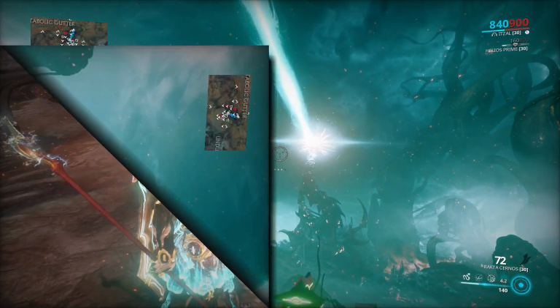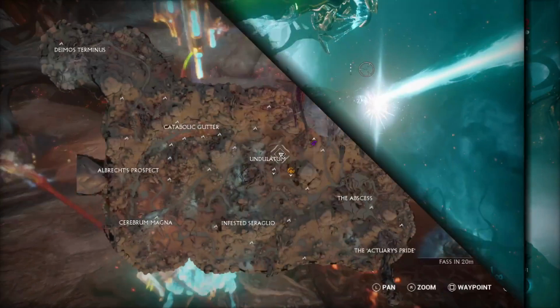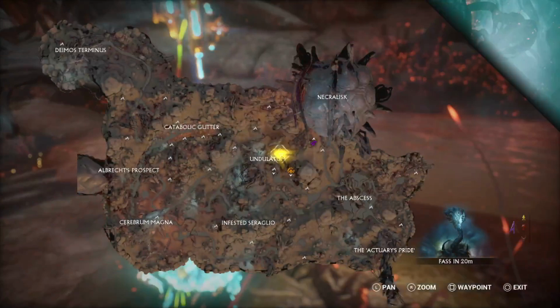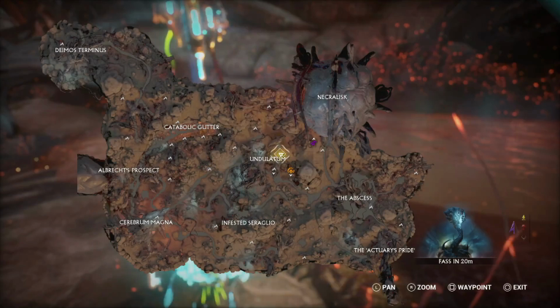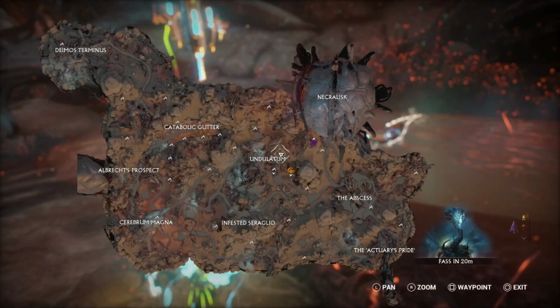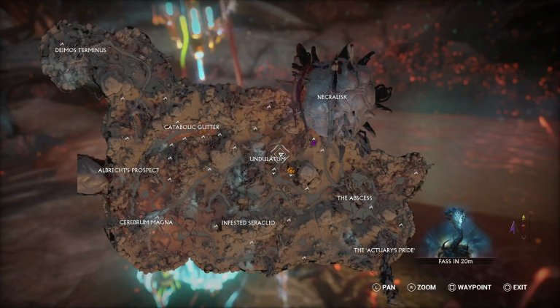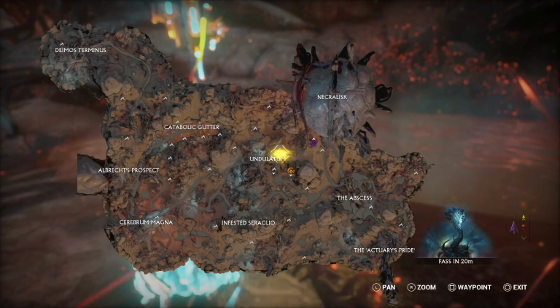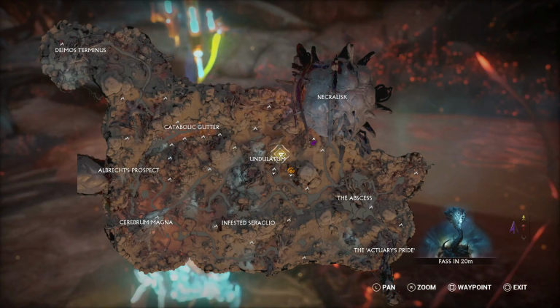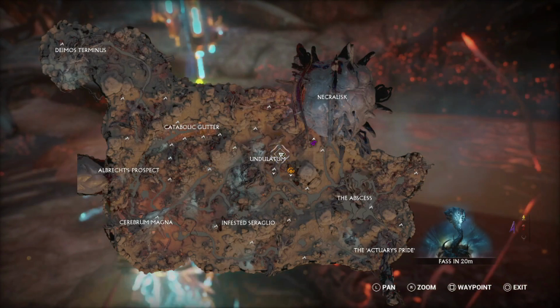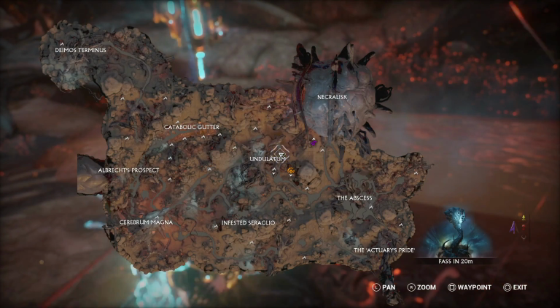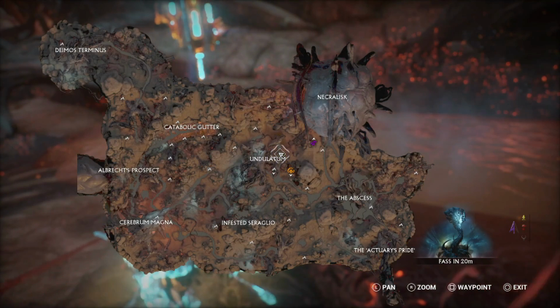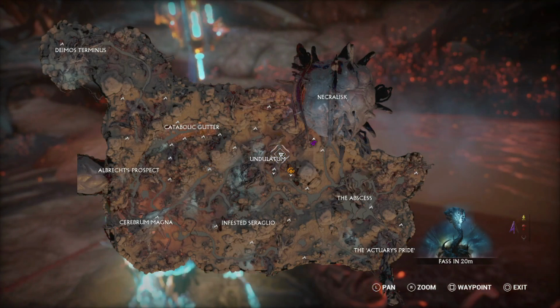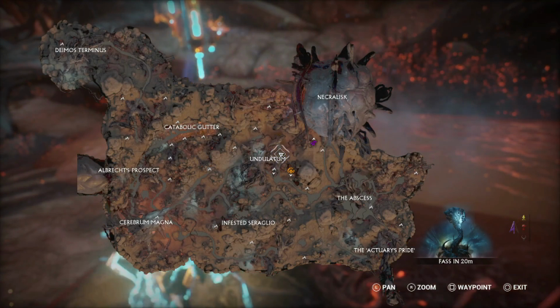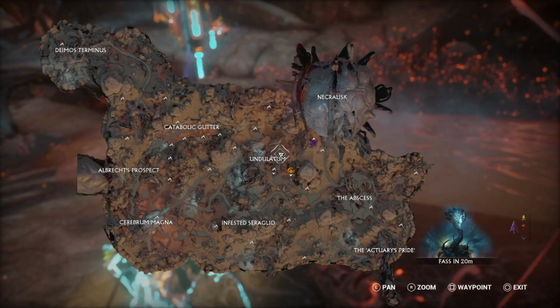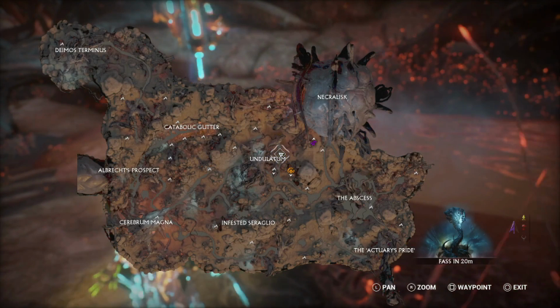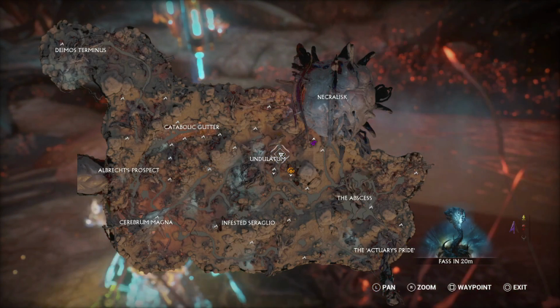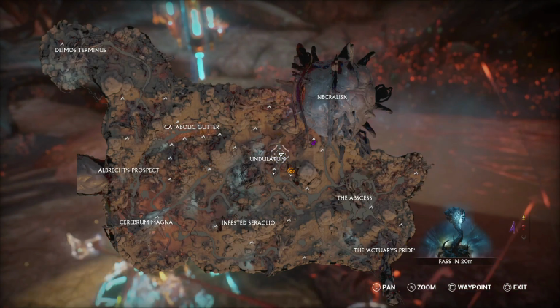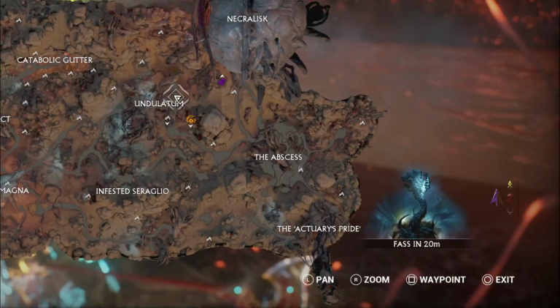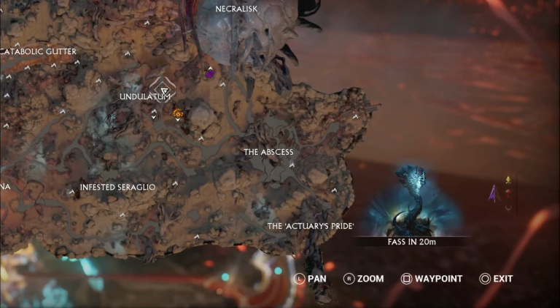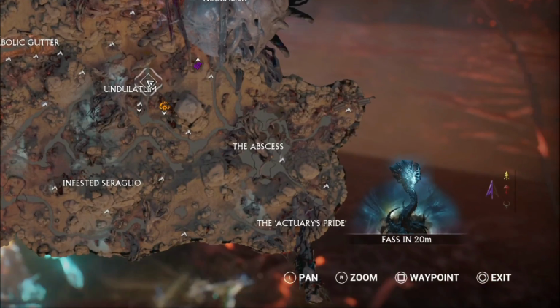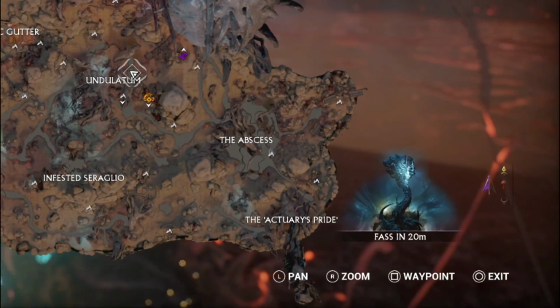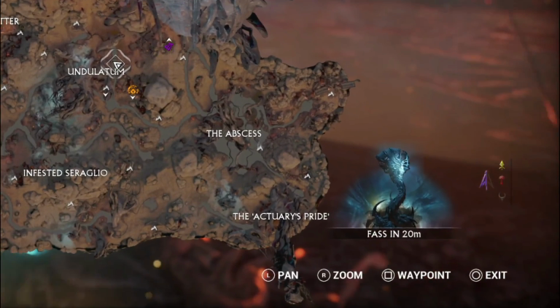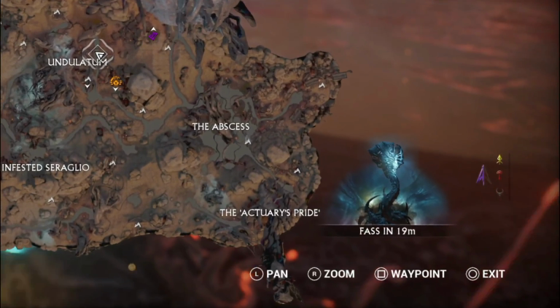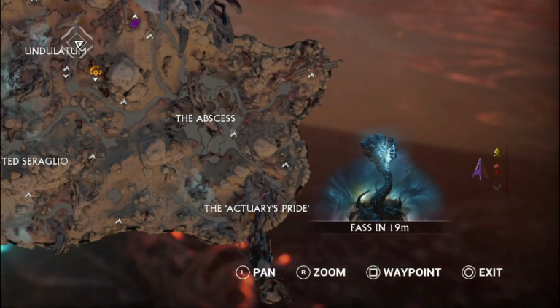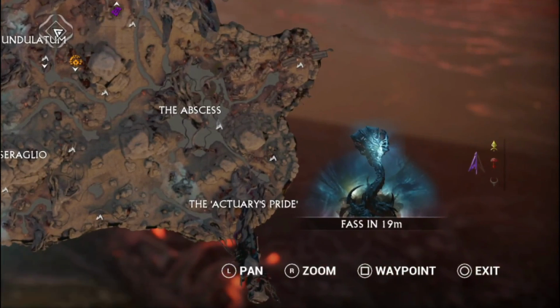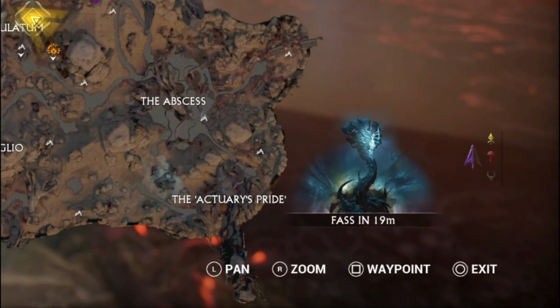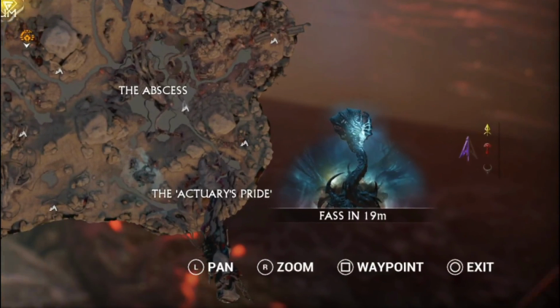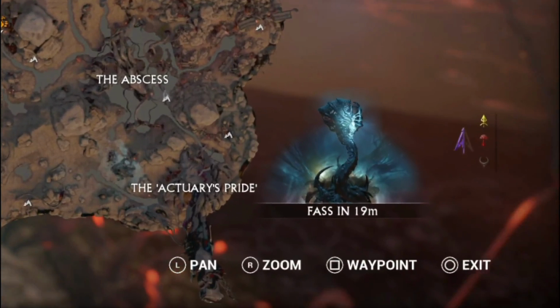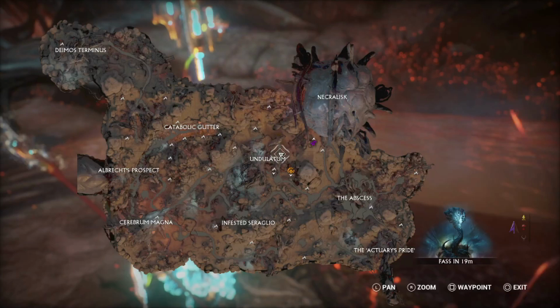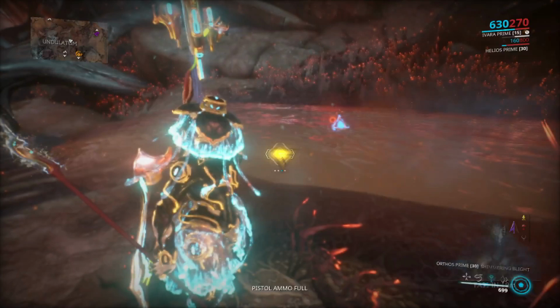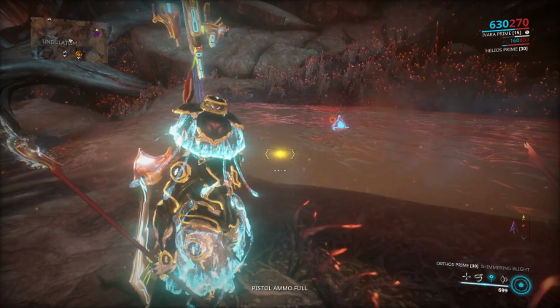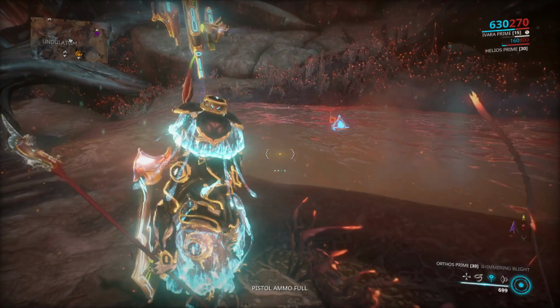You can check which cycle you are on by looking at your map. The cycle will appear on the bottom right of your map screen.